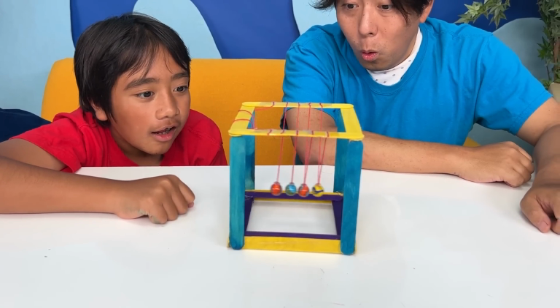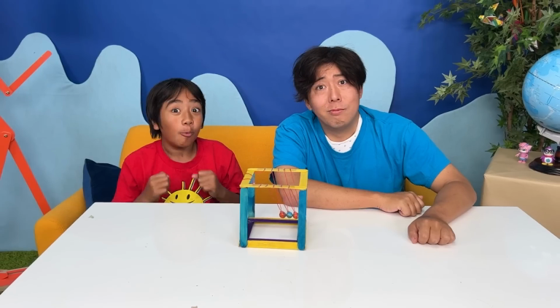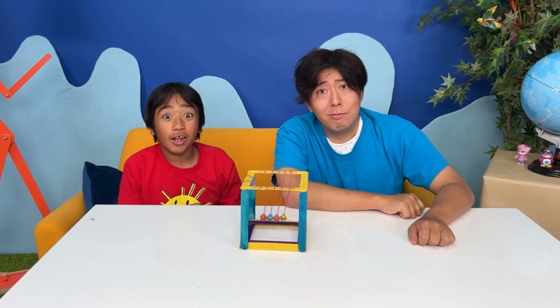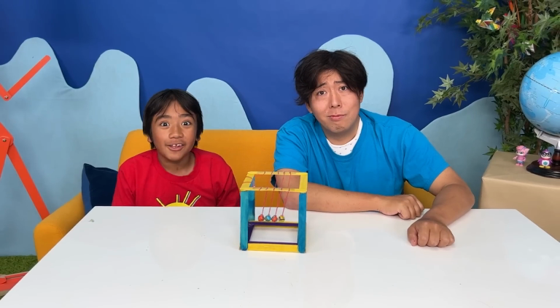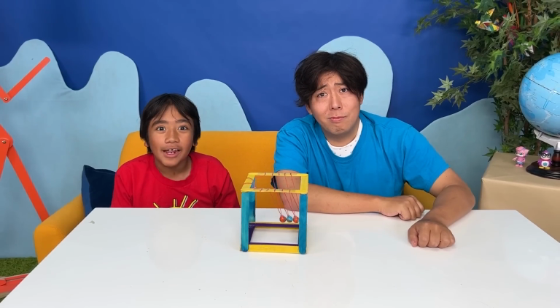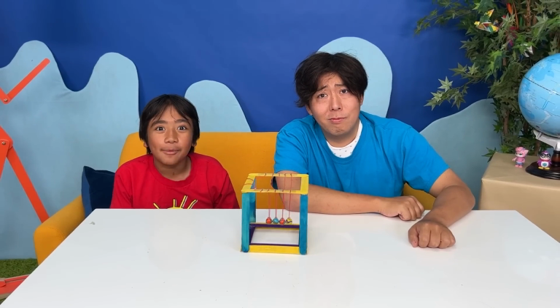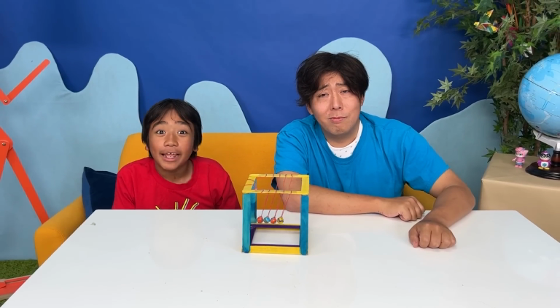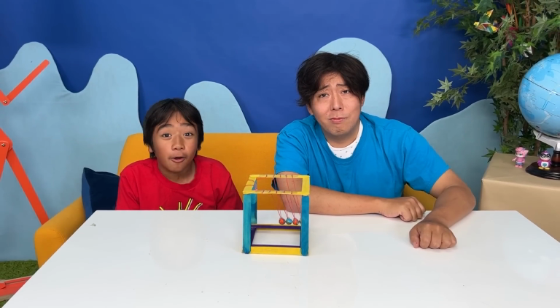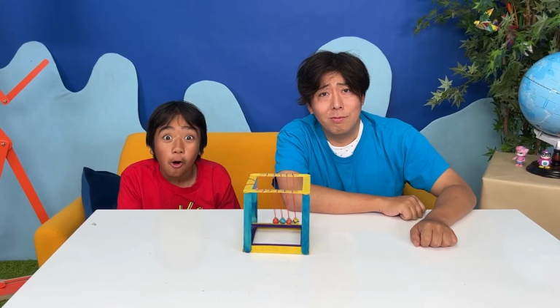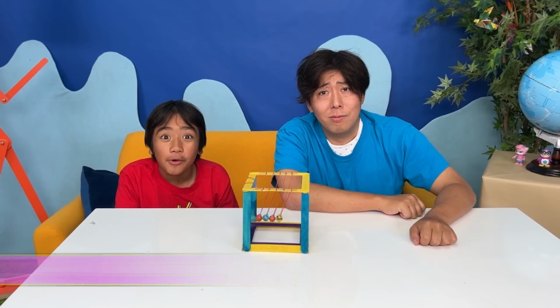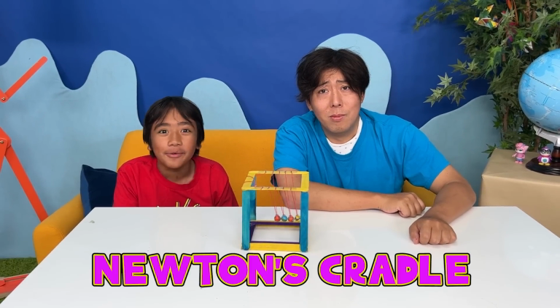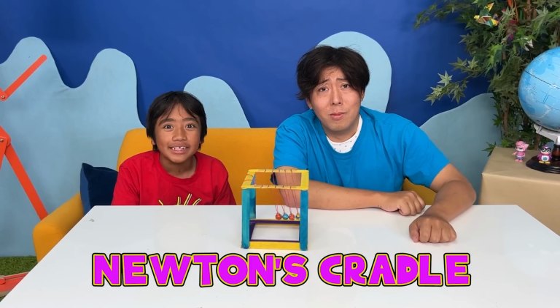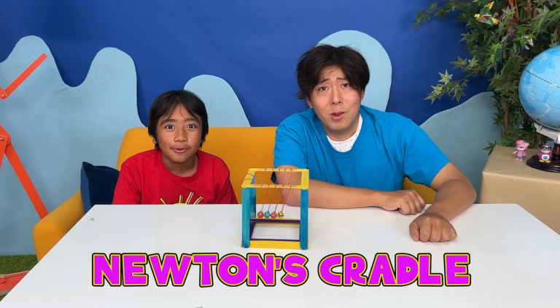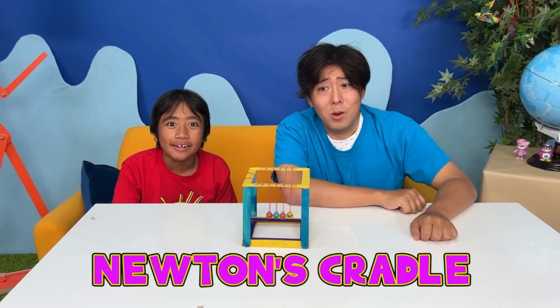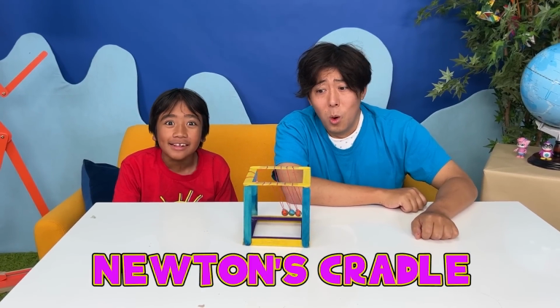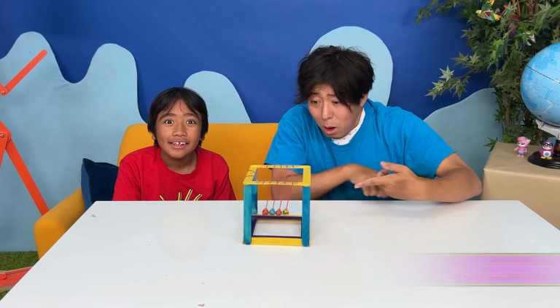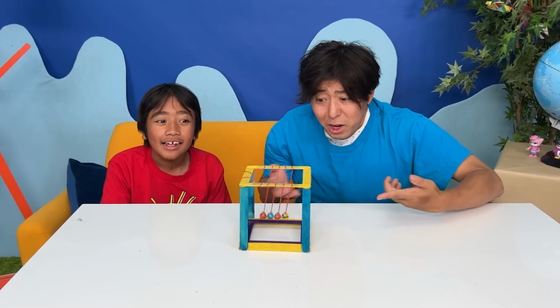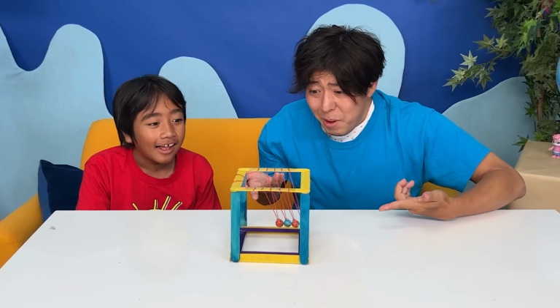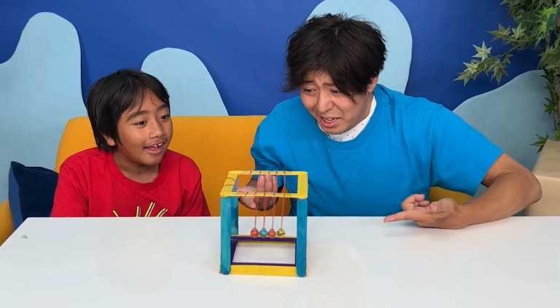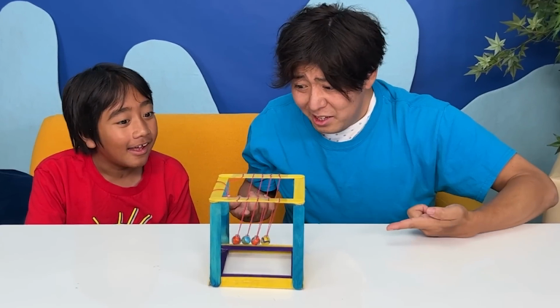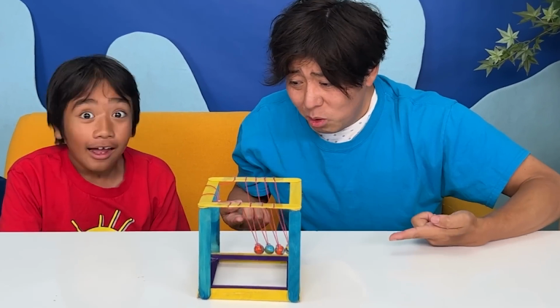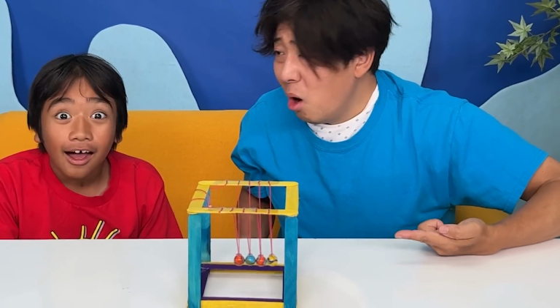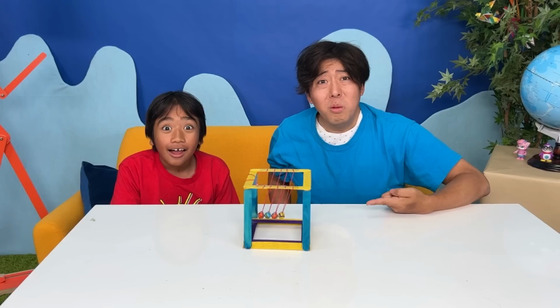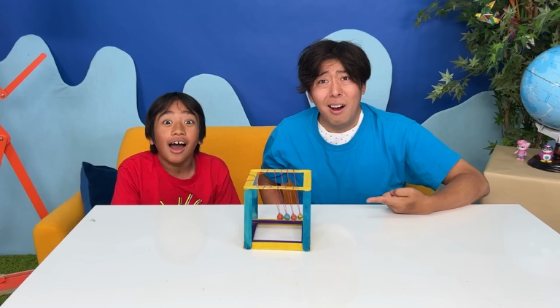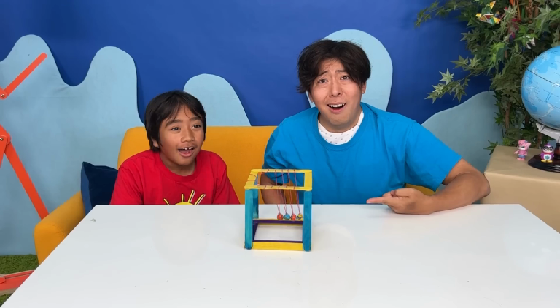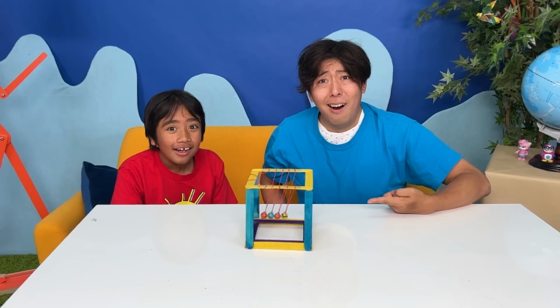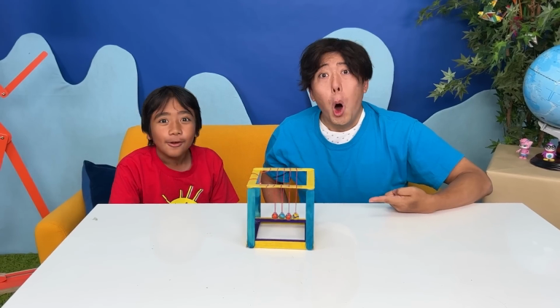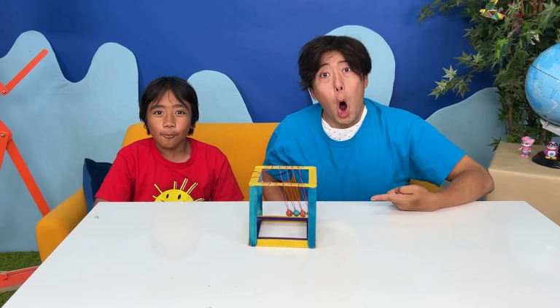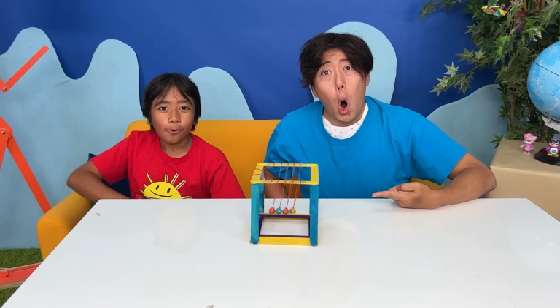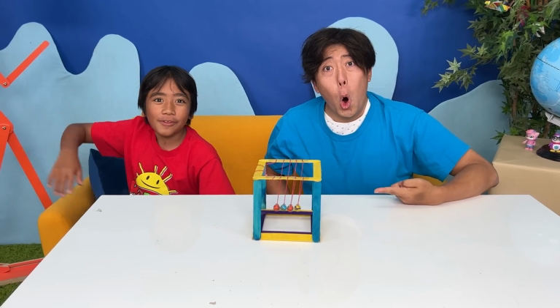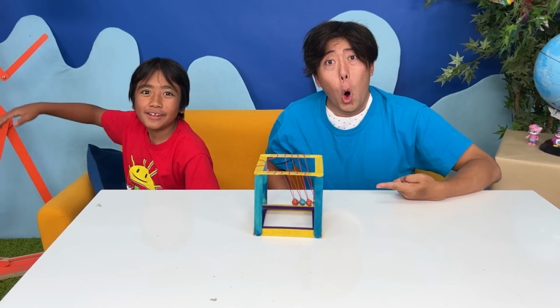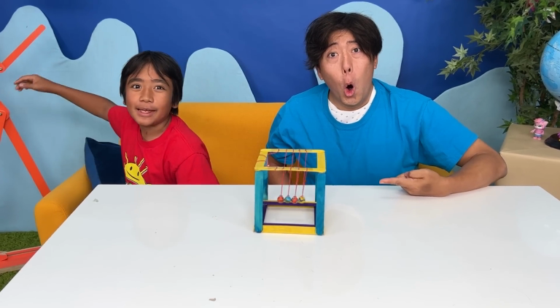Want to learn how to make your own Newton's Cradle? We can make this on our own? Uh-huh. Roll the clip!